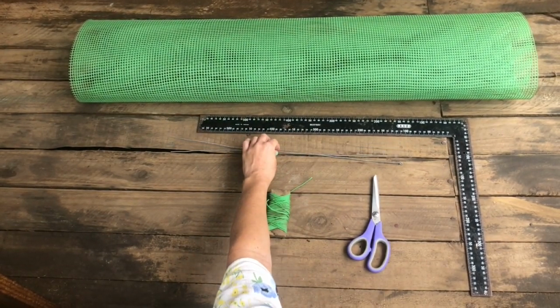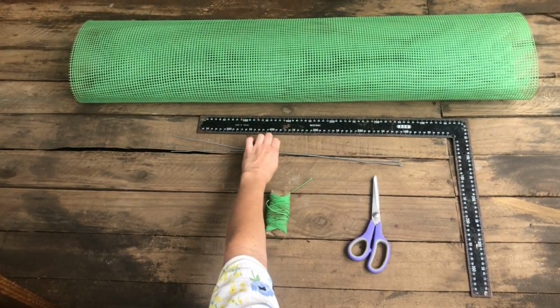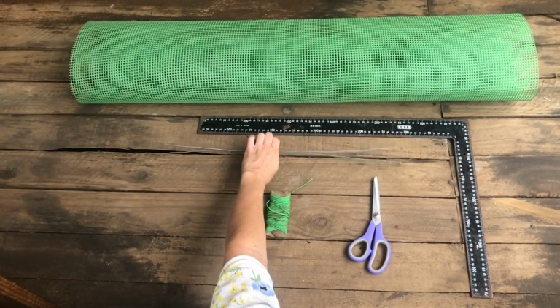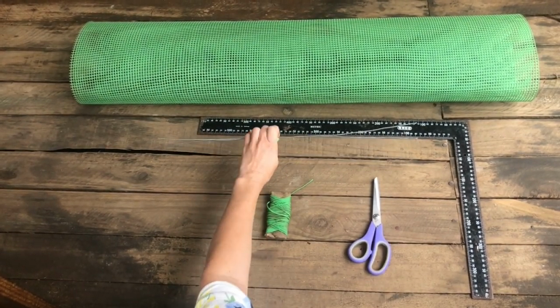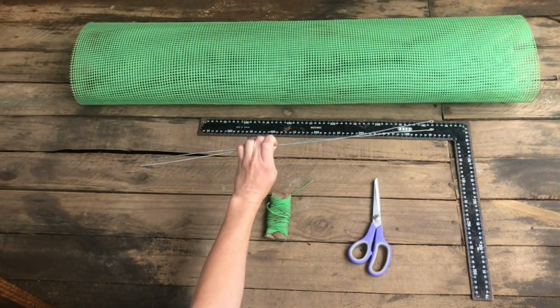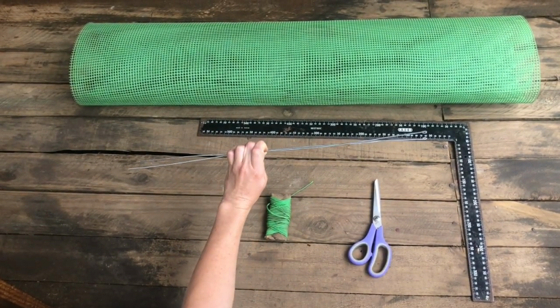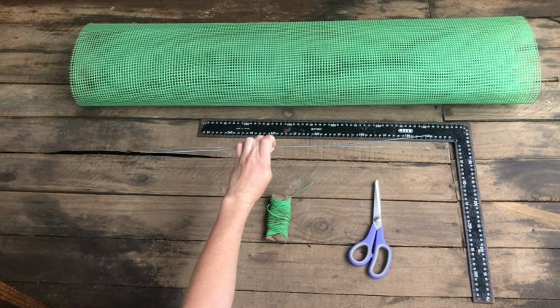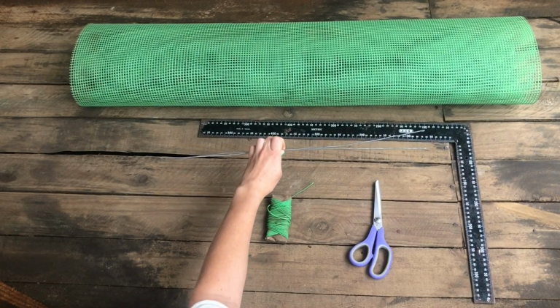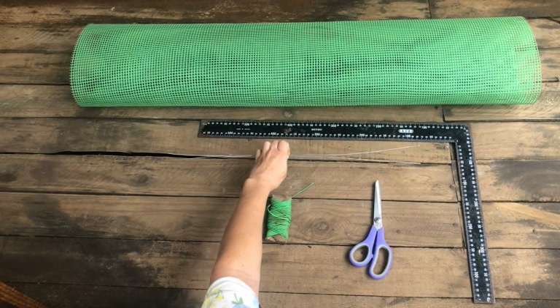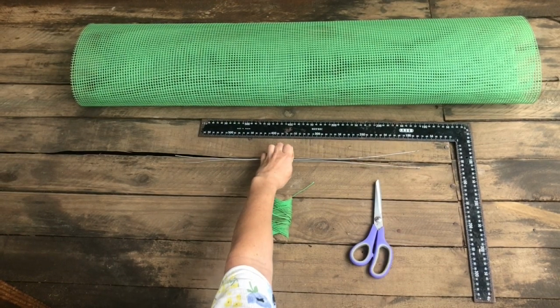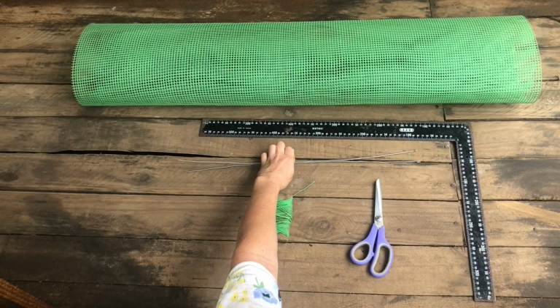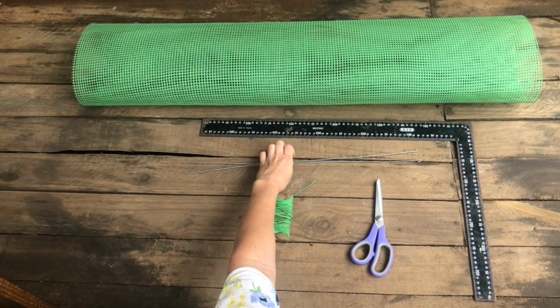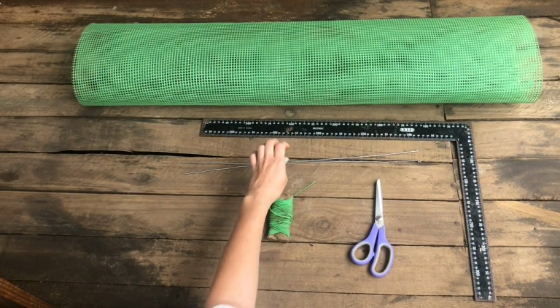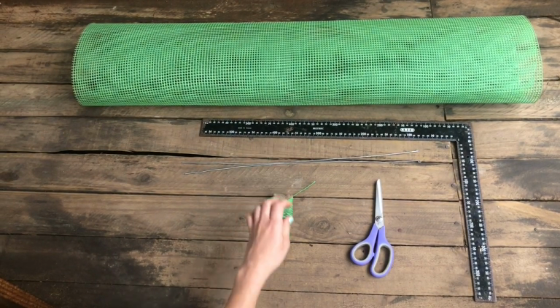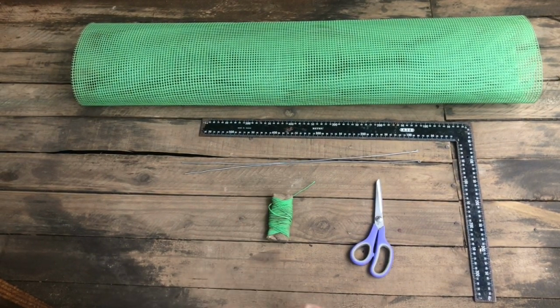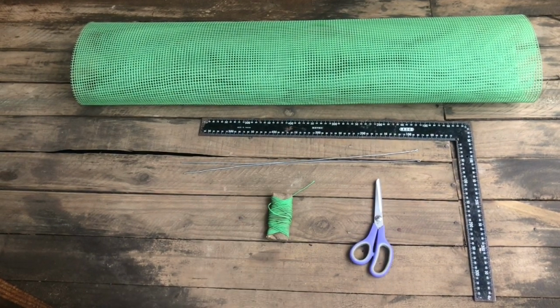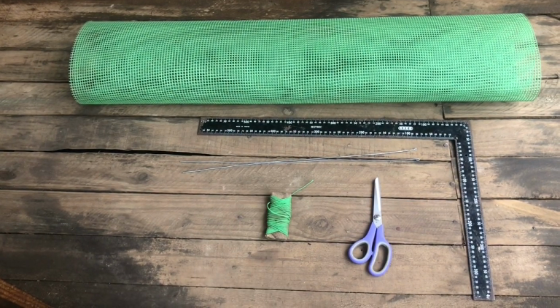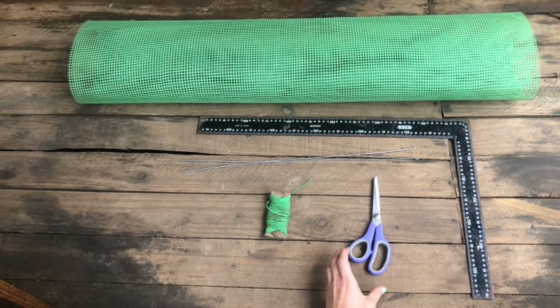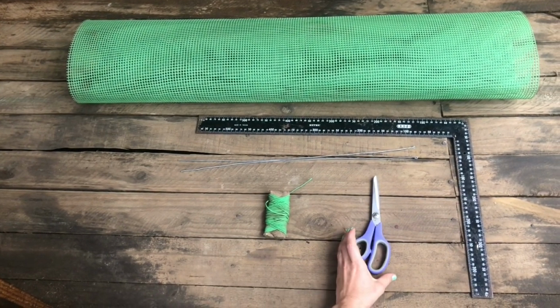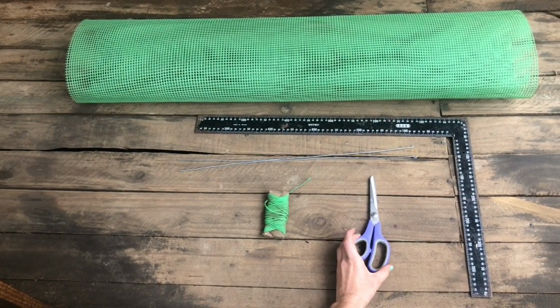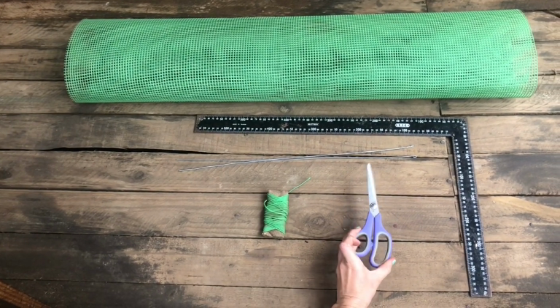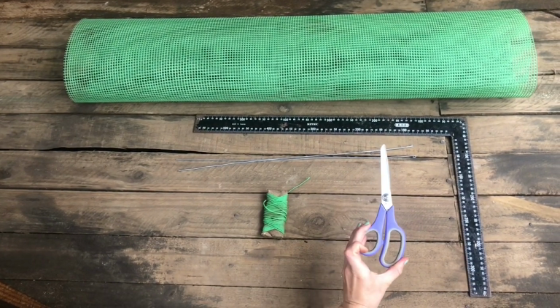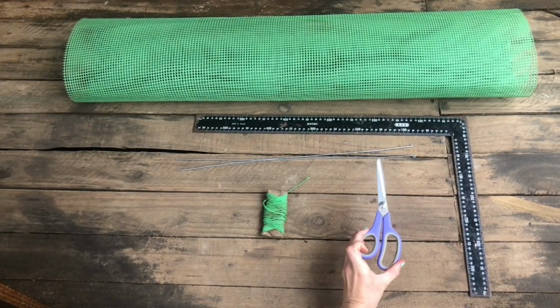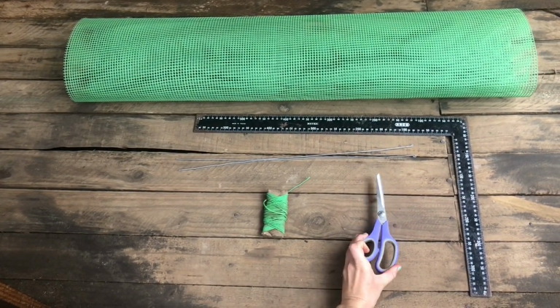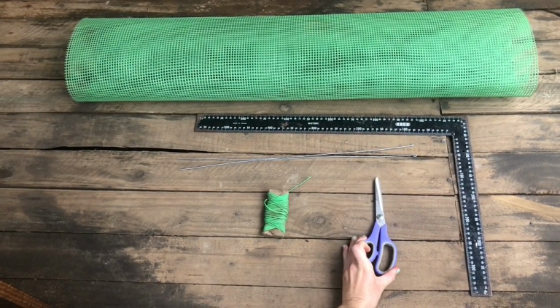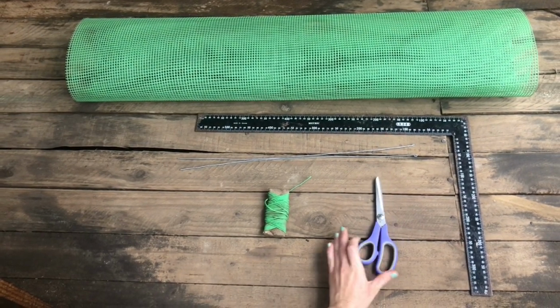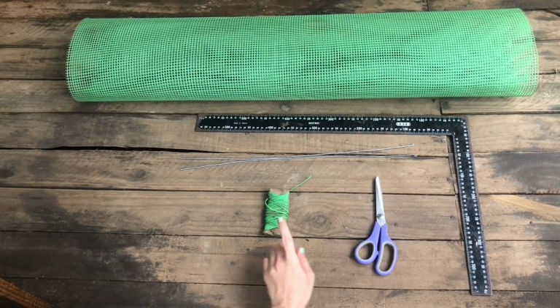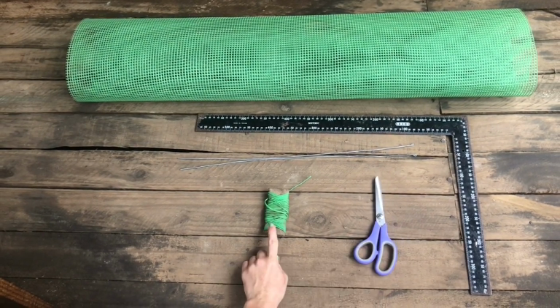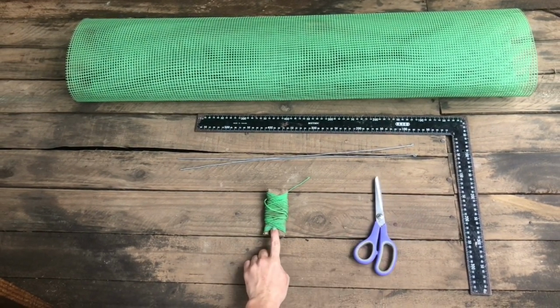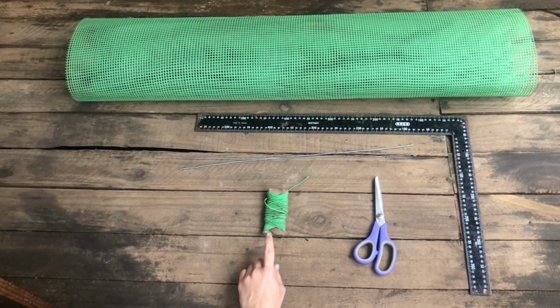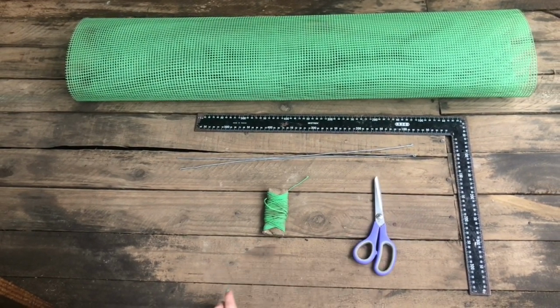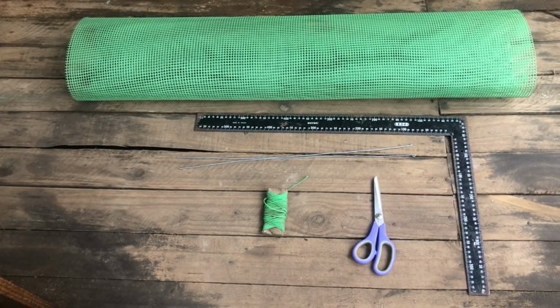You need pieces of wire wider than your tank, a pair of scissors and some string.